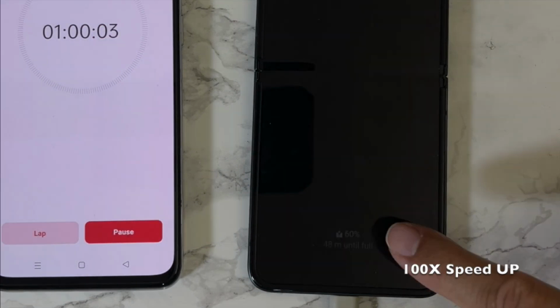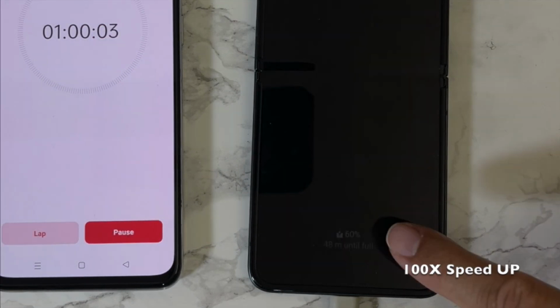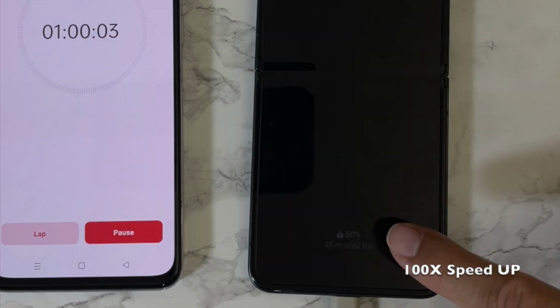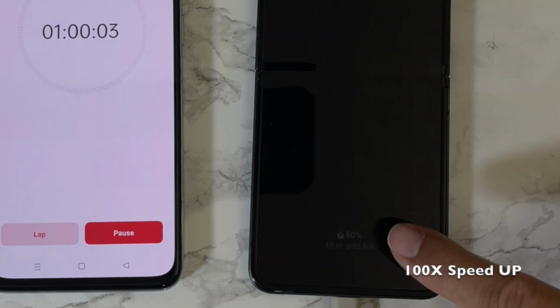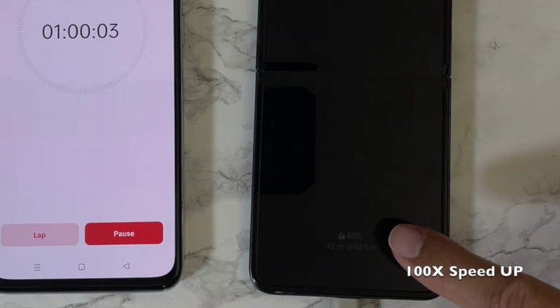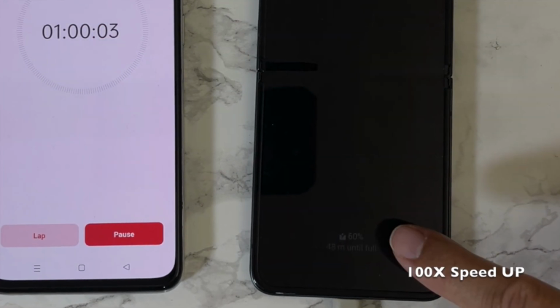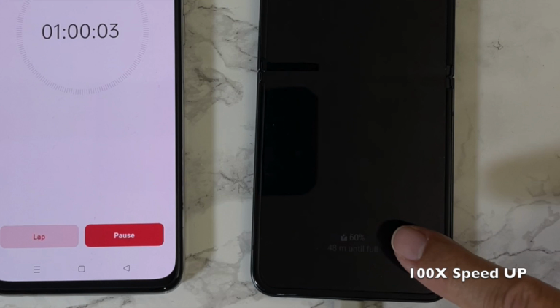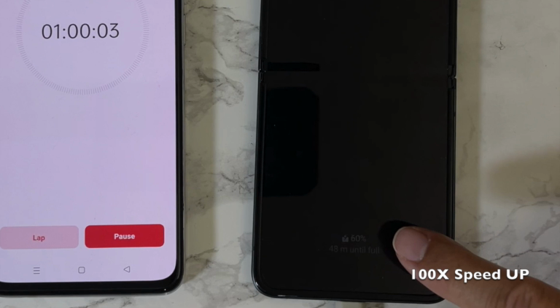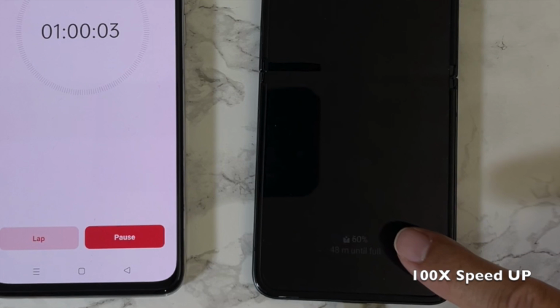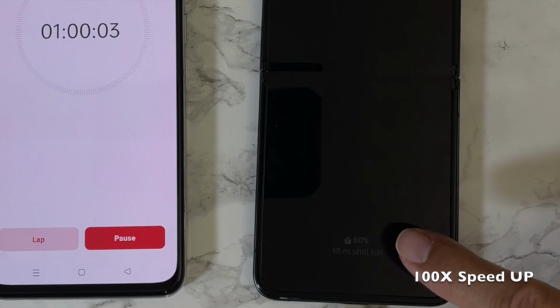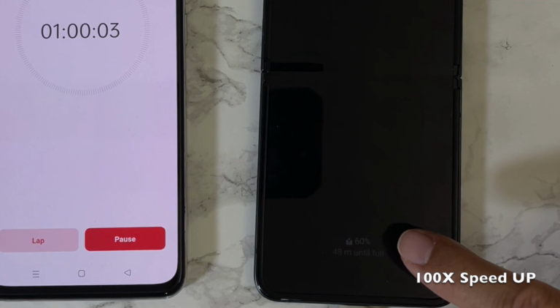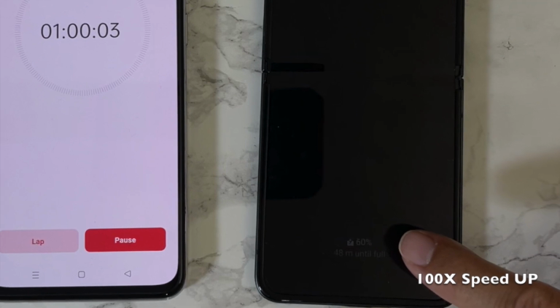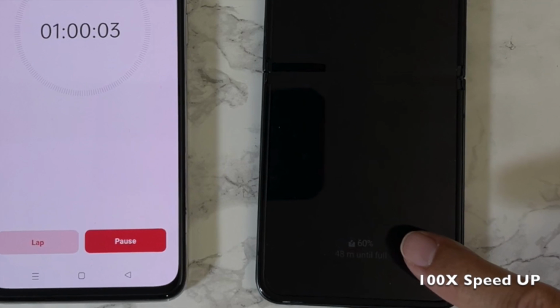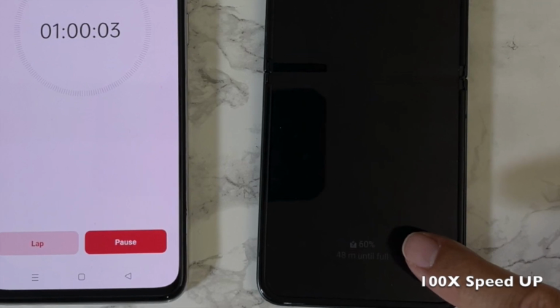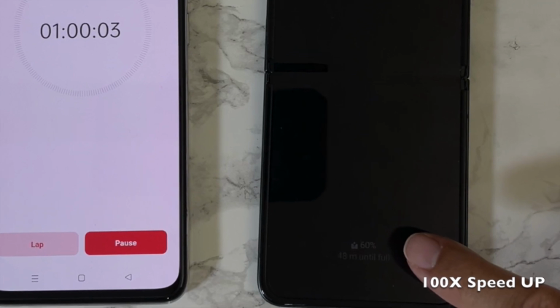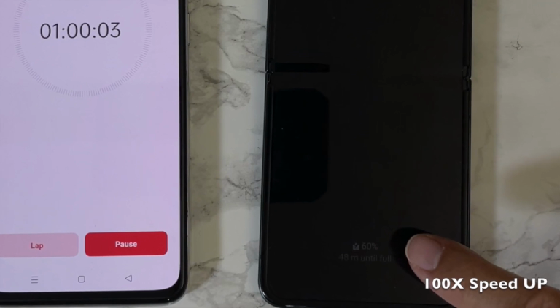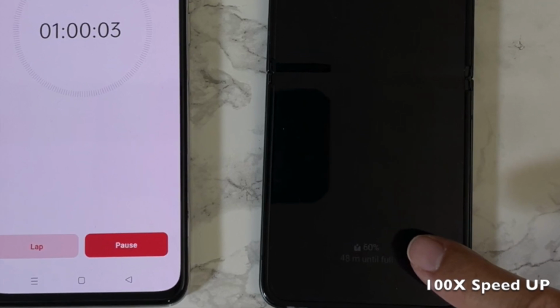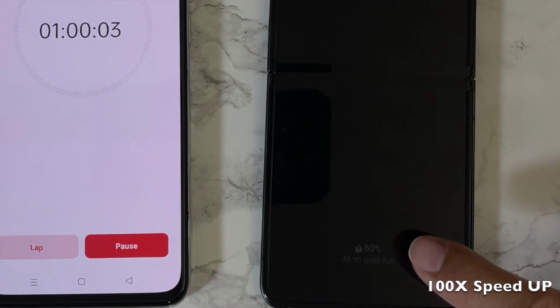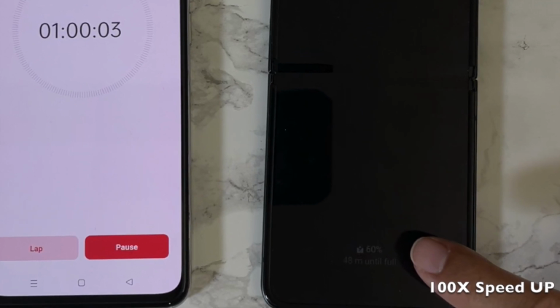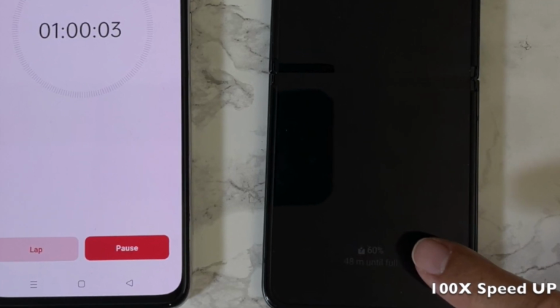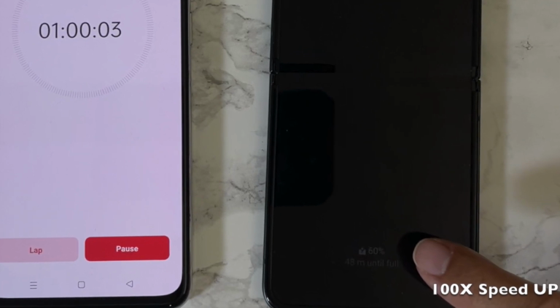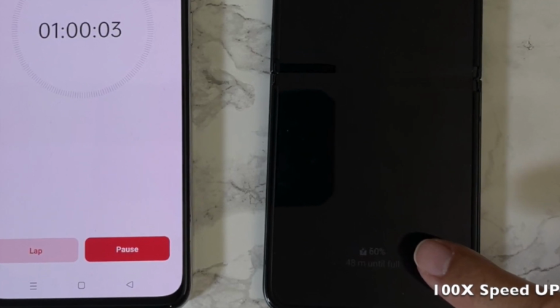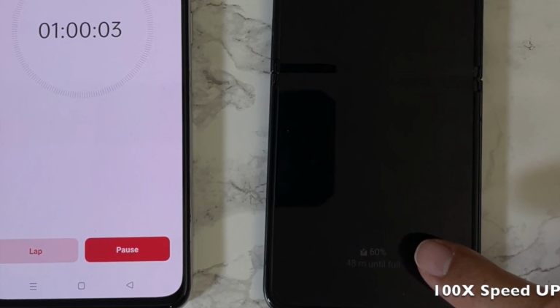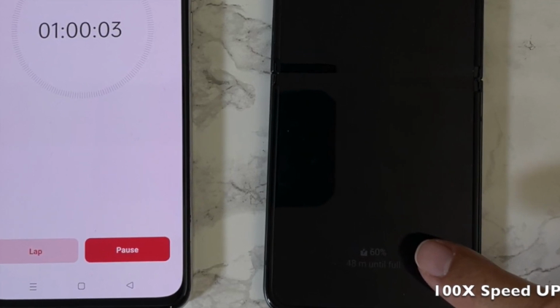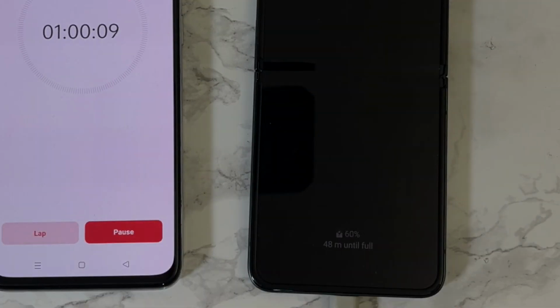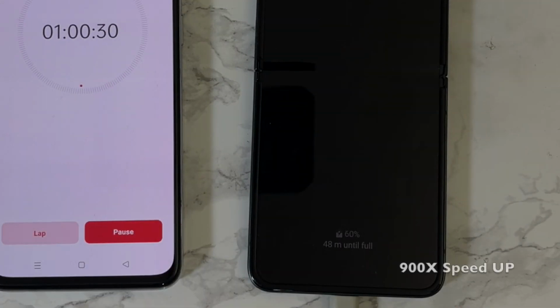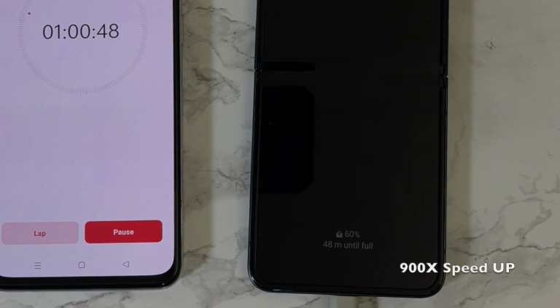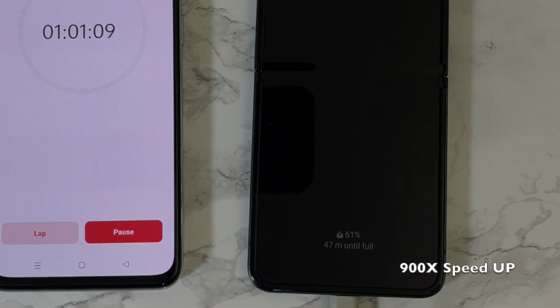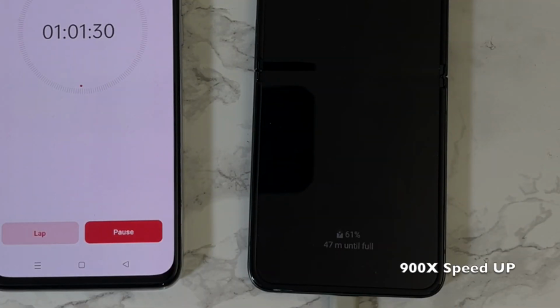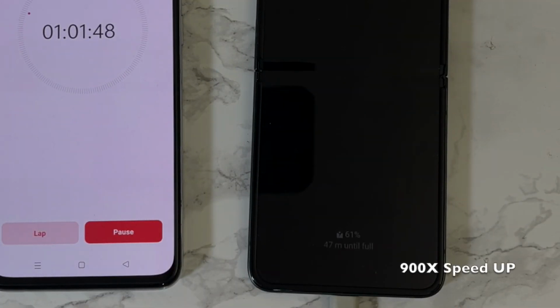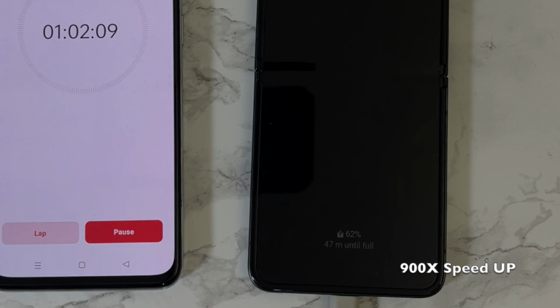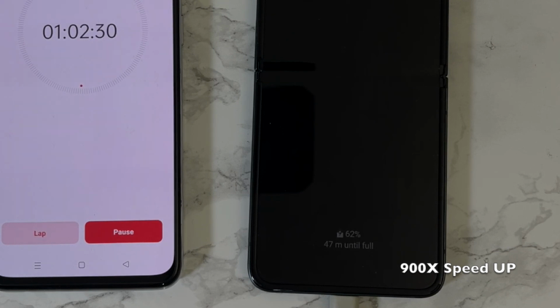One hour later we have a 60 percent battery, so it seems like it's one percent charge every one minute. Let's keep going.